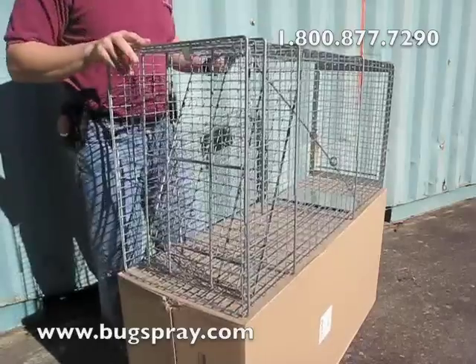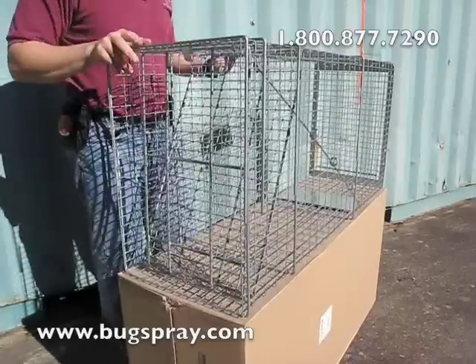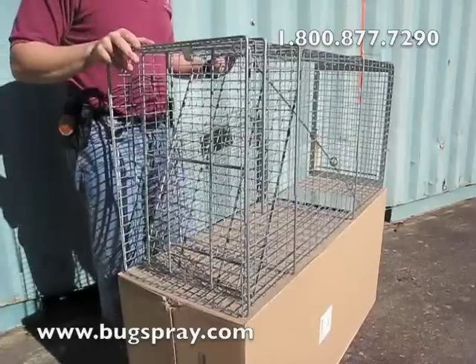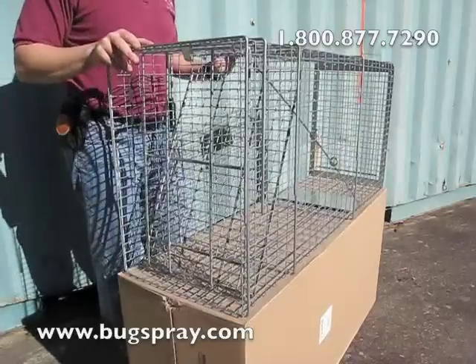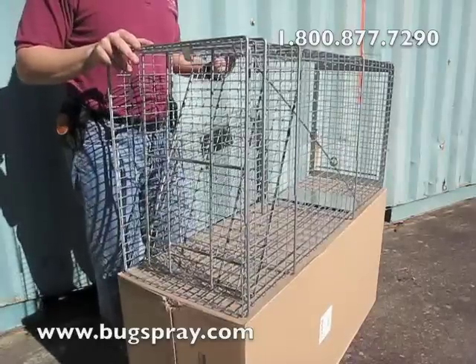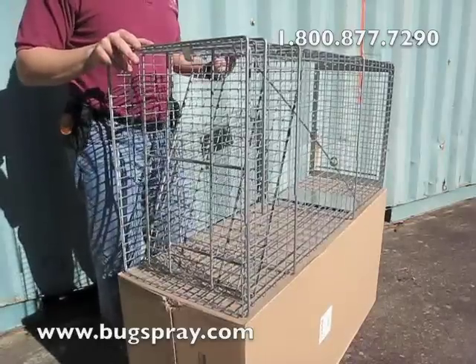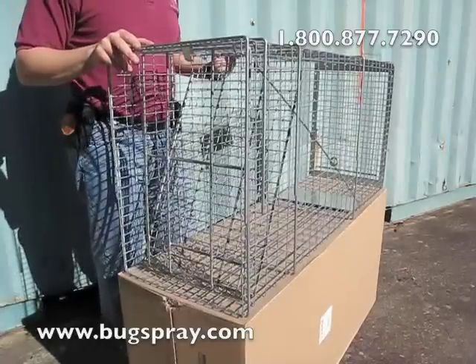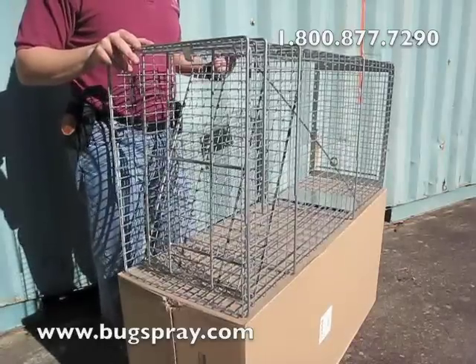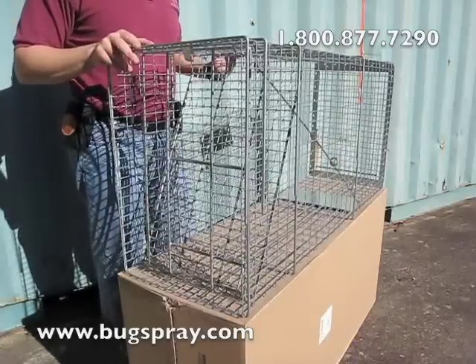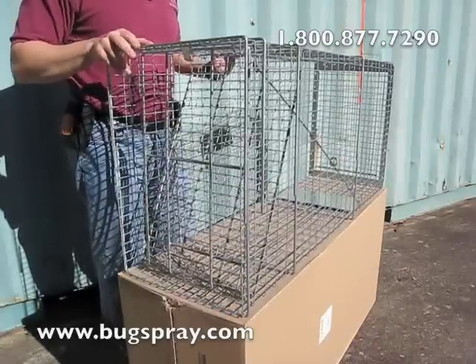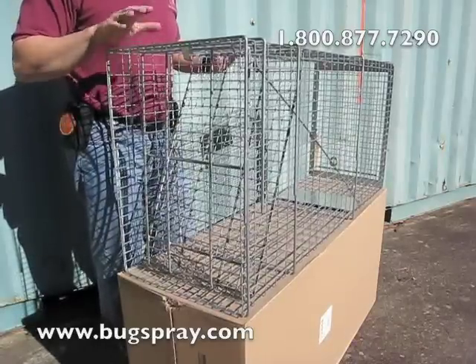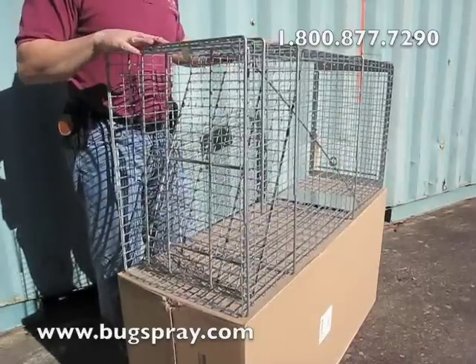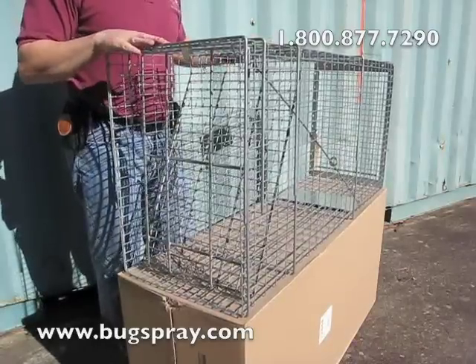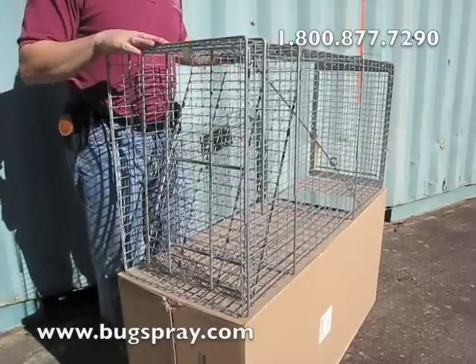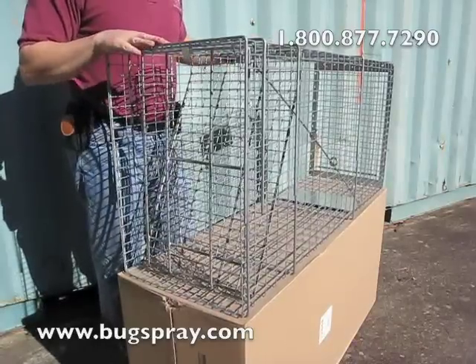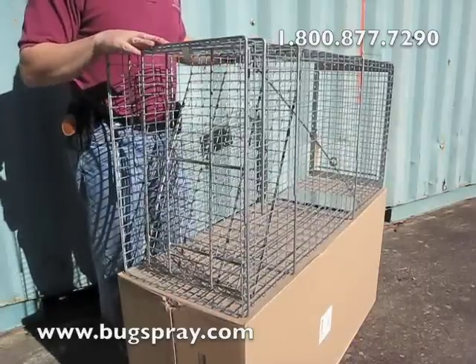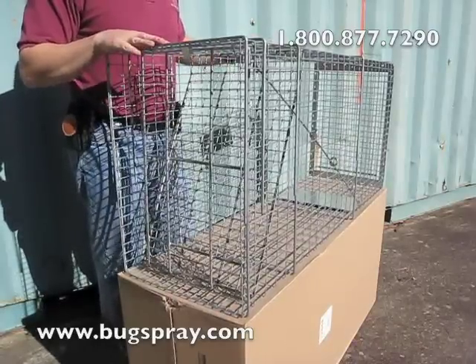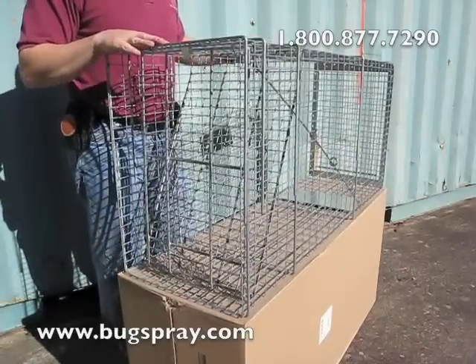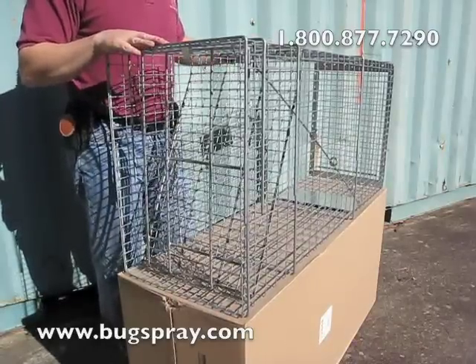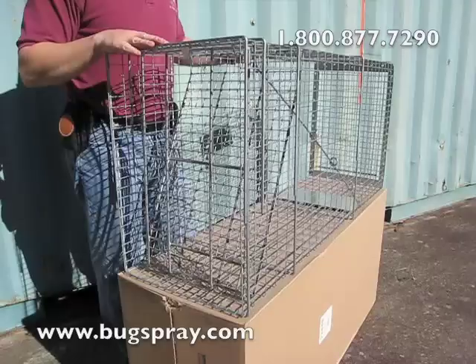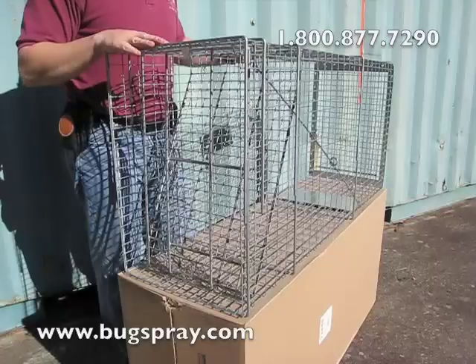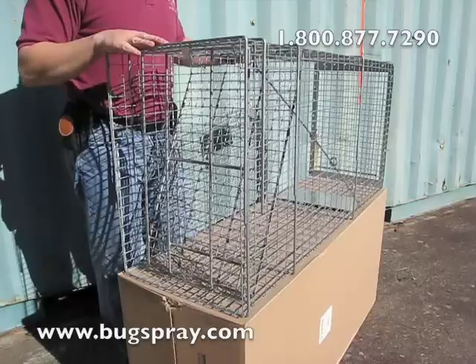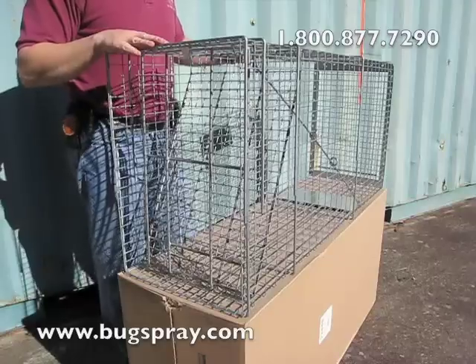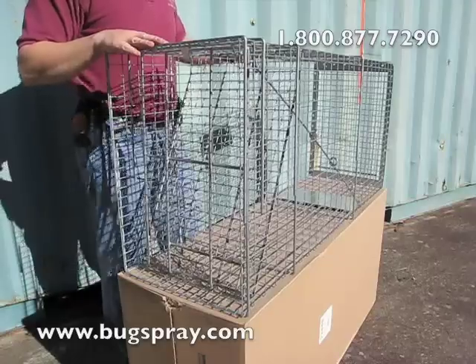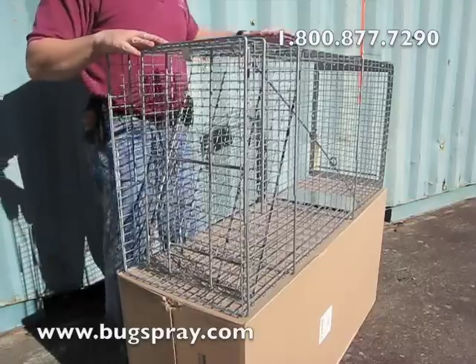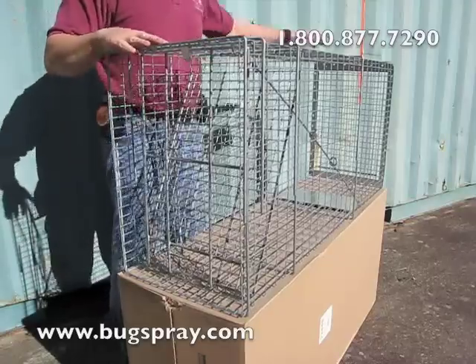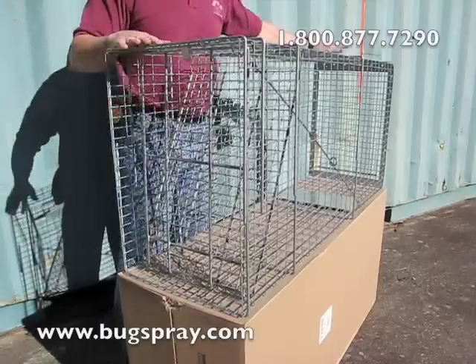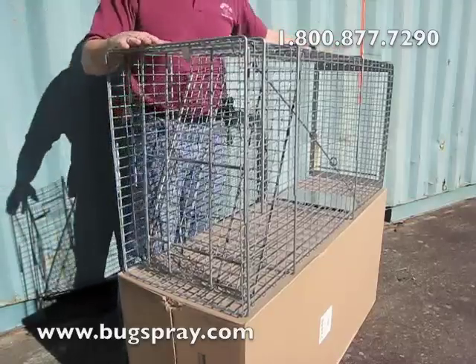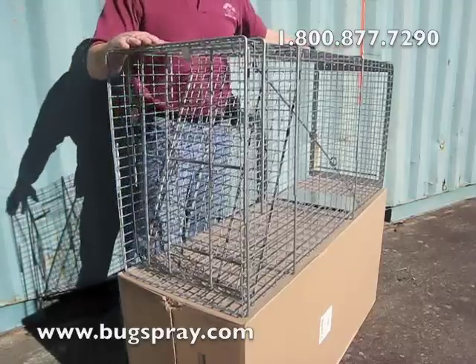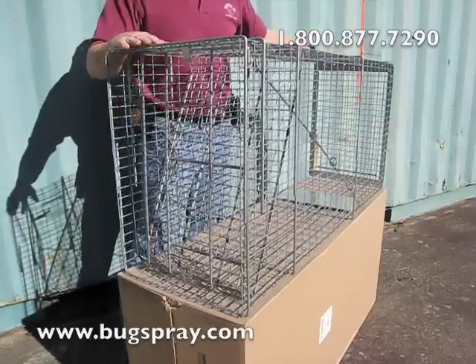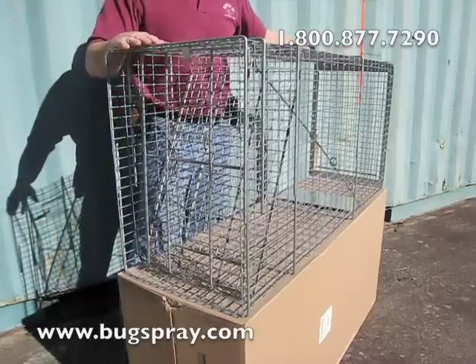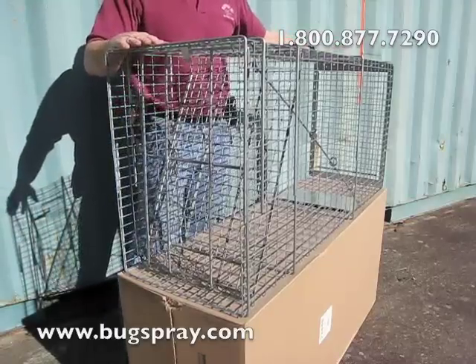And that's how to set a 15 by 22 by 48 inch trap with a sliding release door.